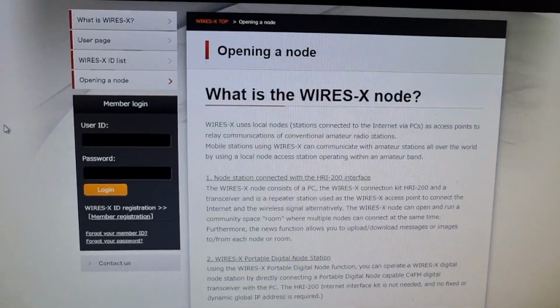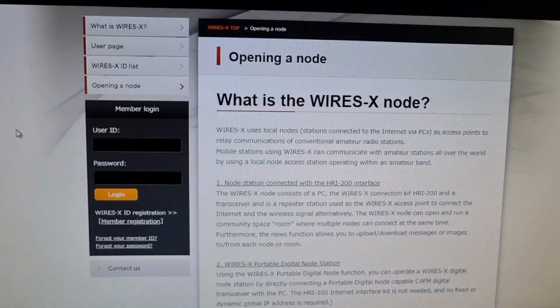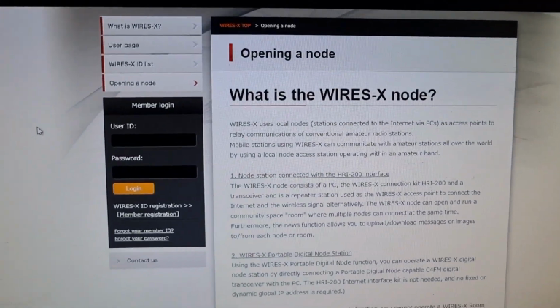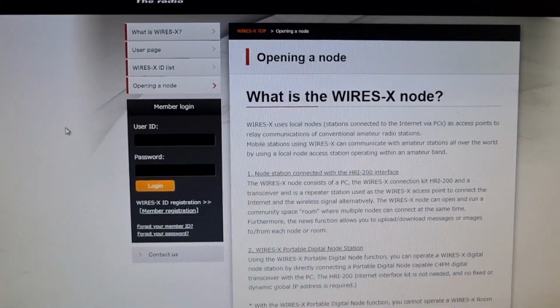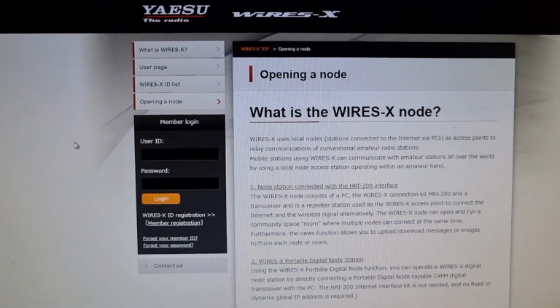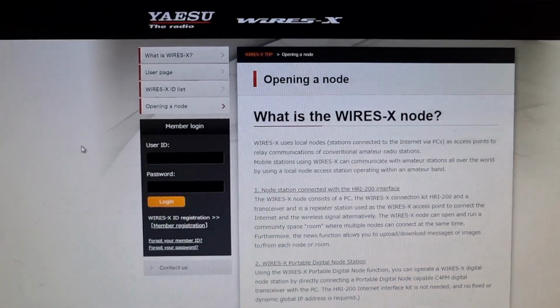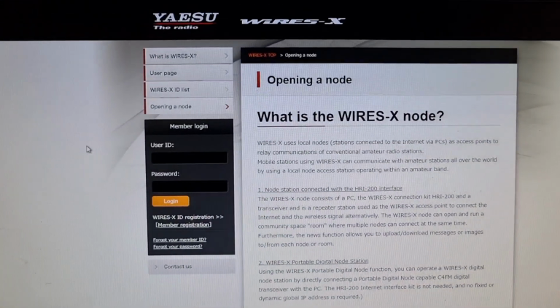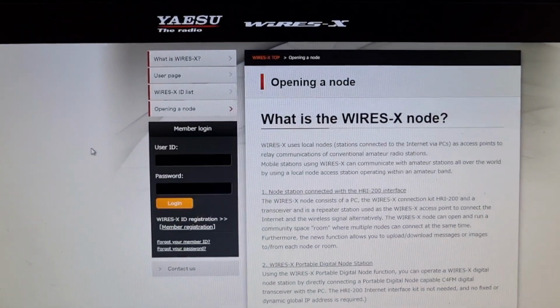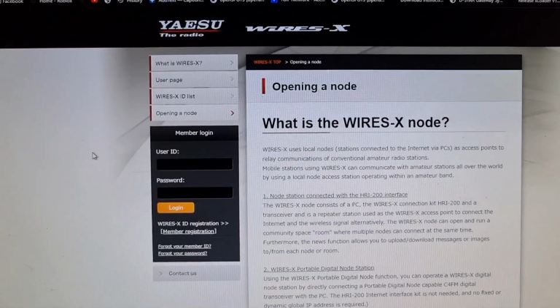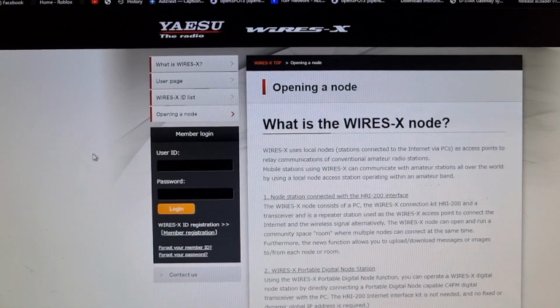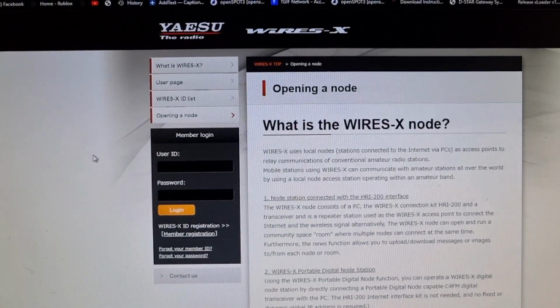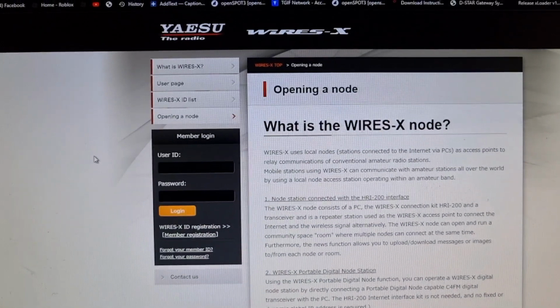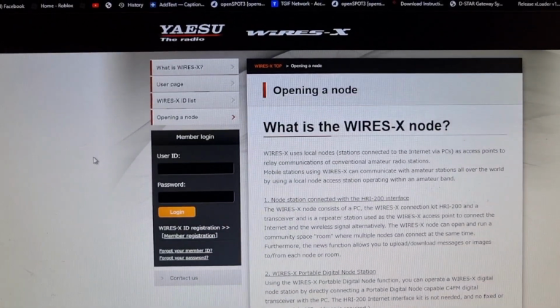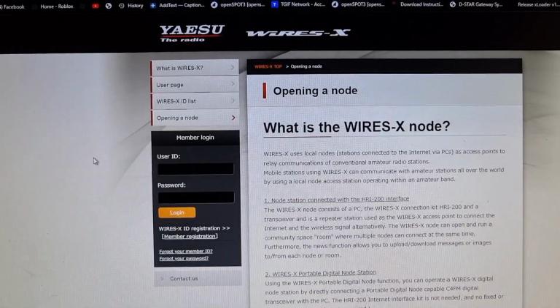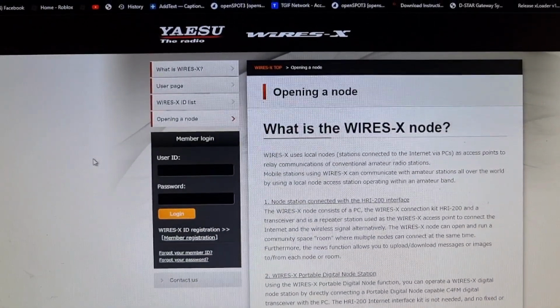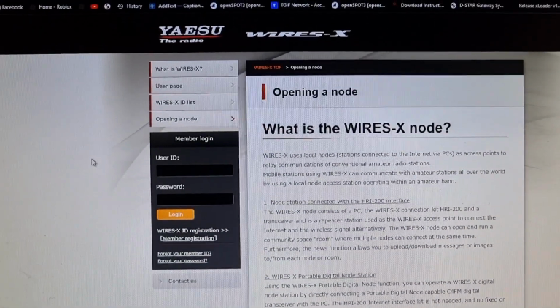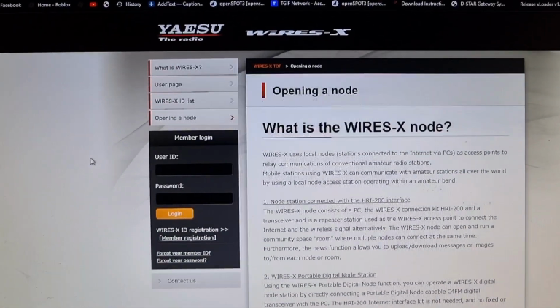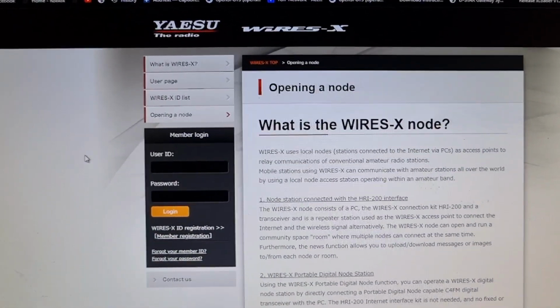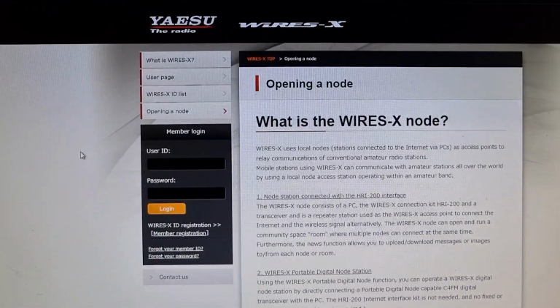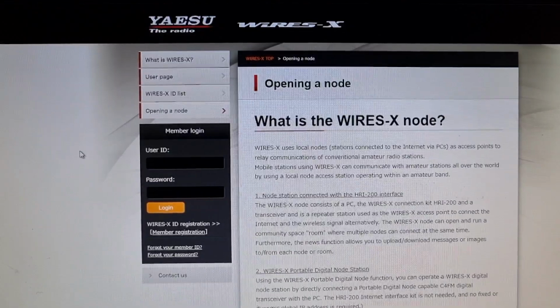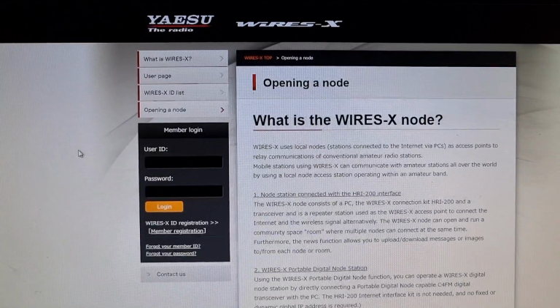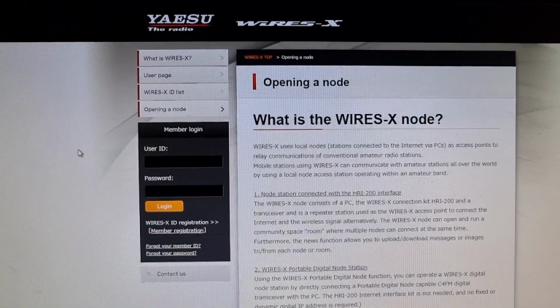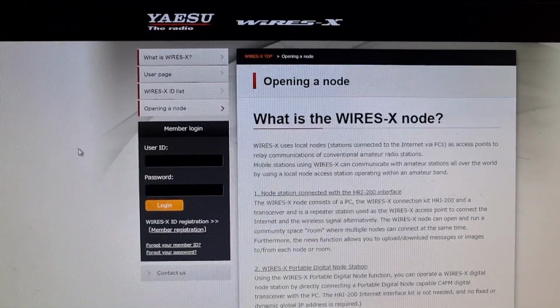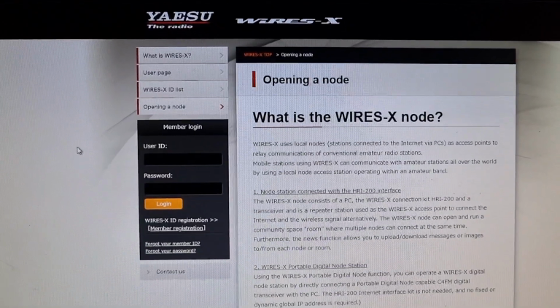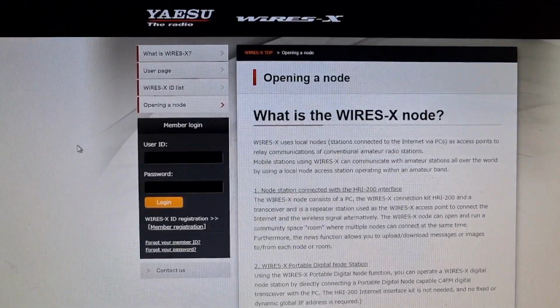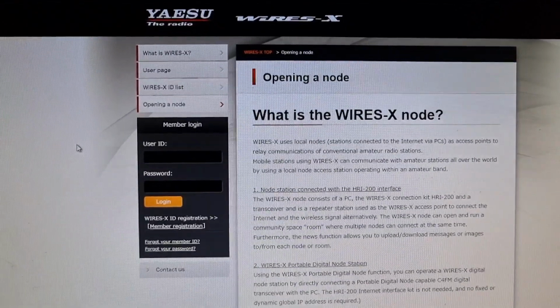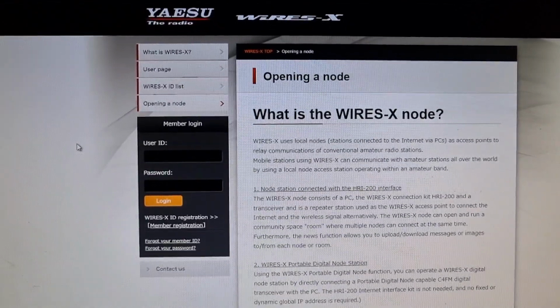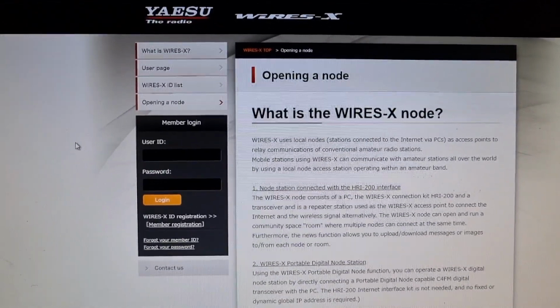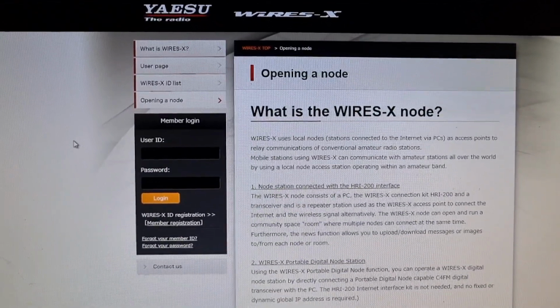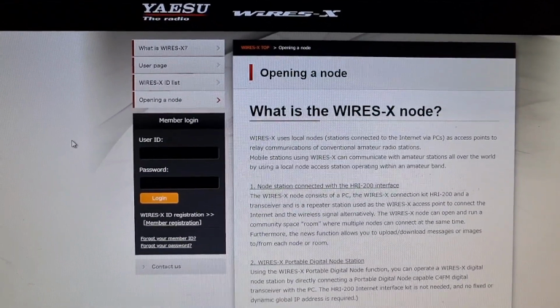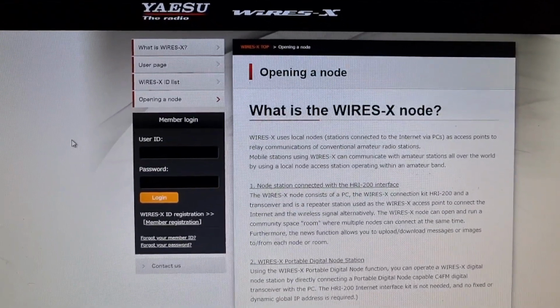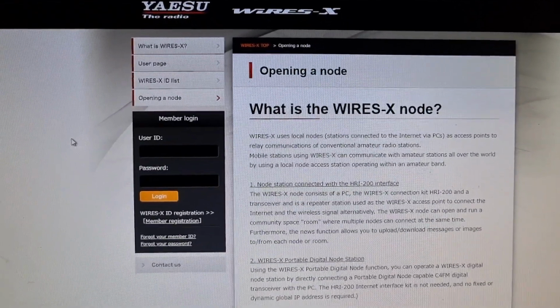Of course, you have to create your own account and get your own user ID, password, node room, and node ID. 73, all the best.